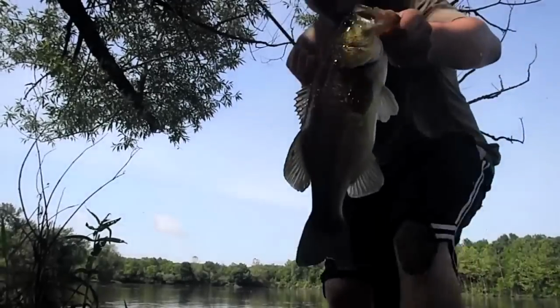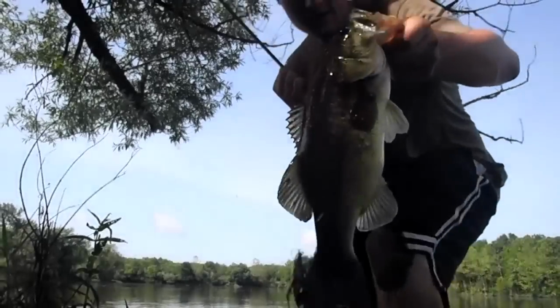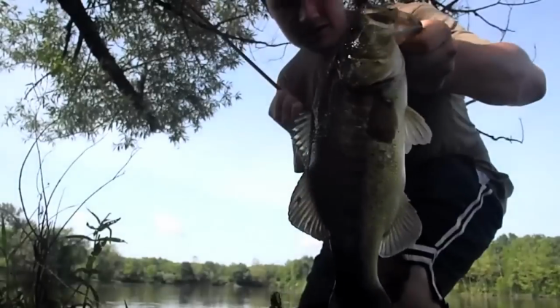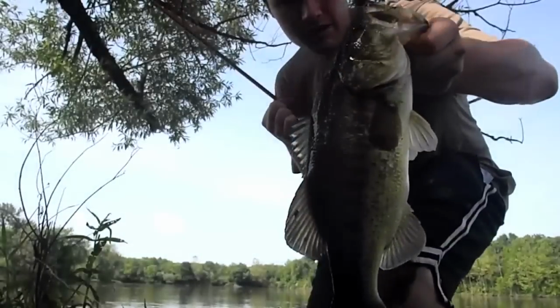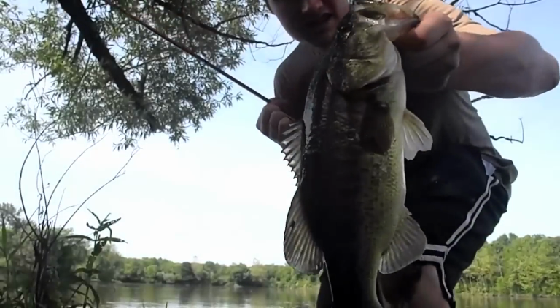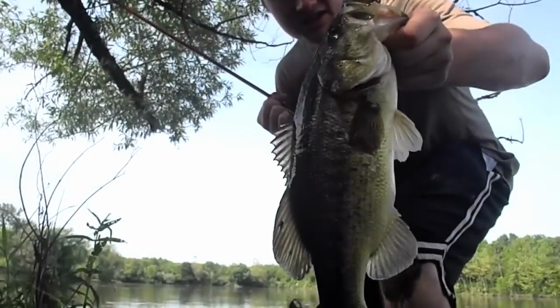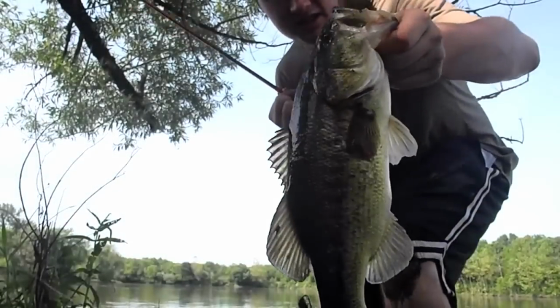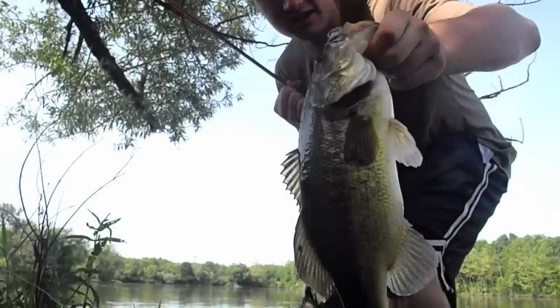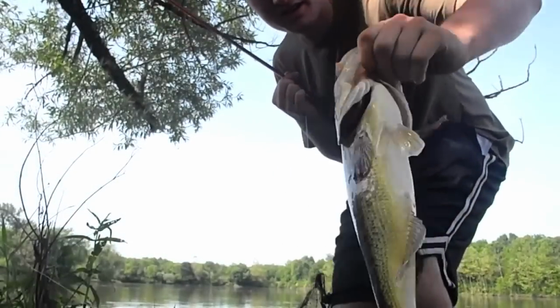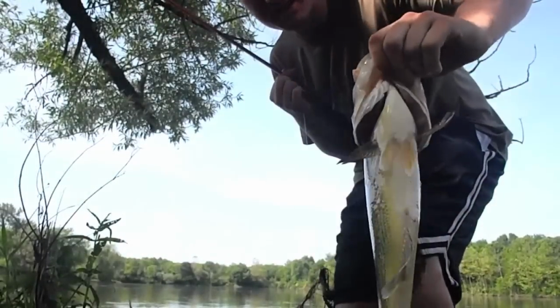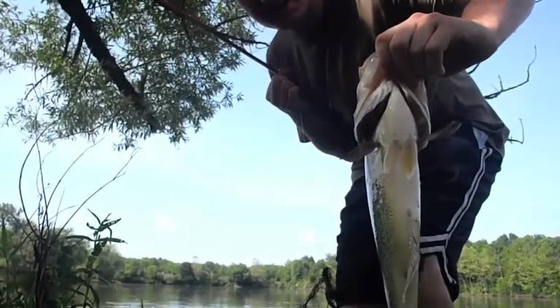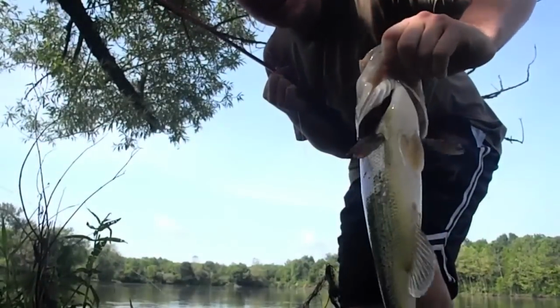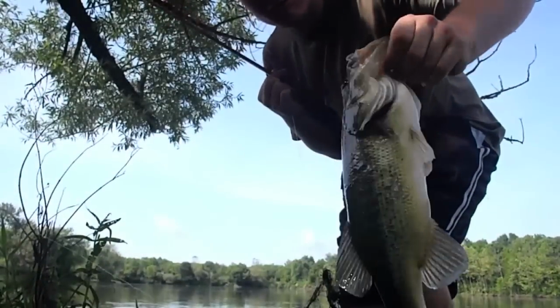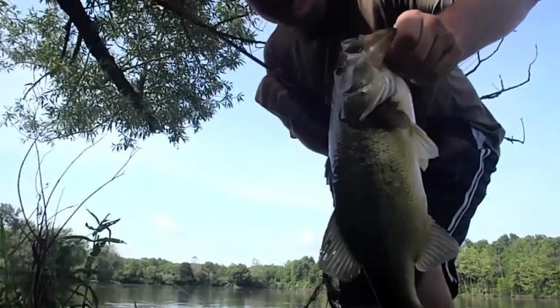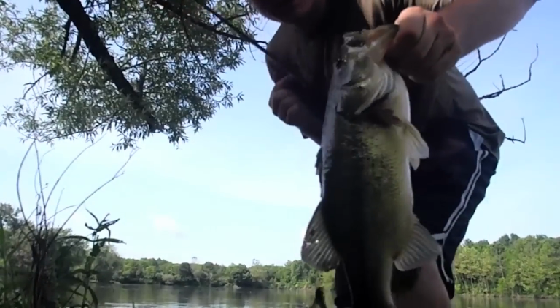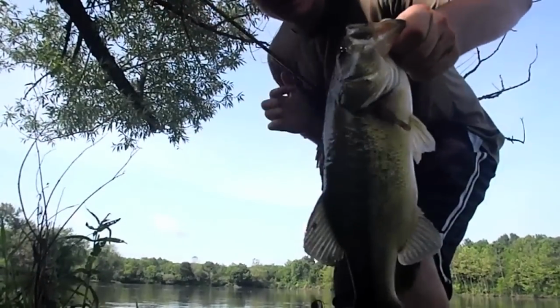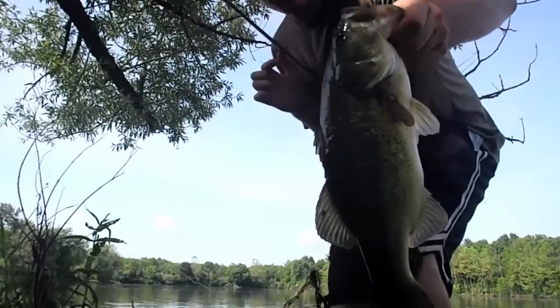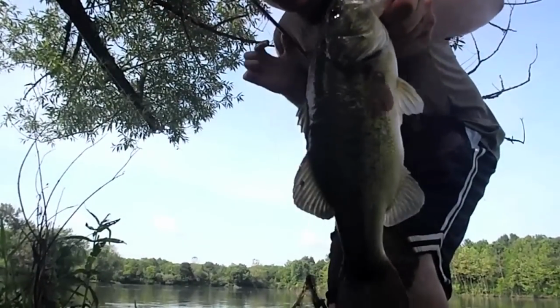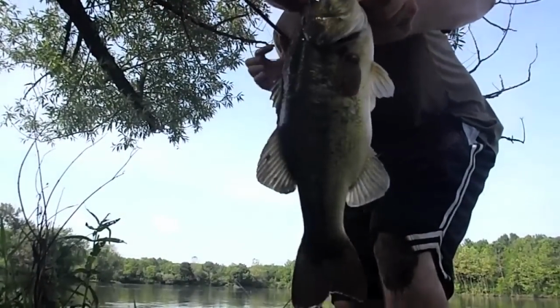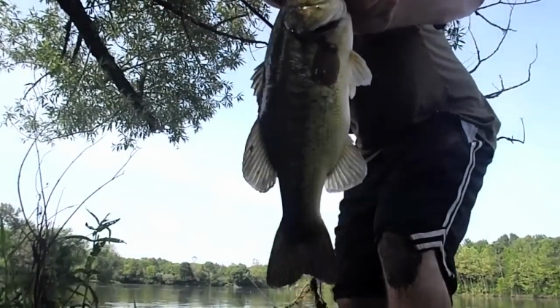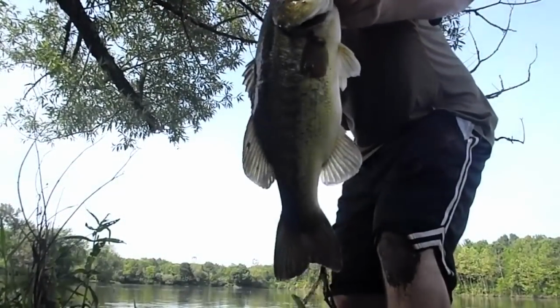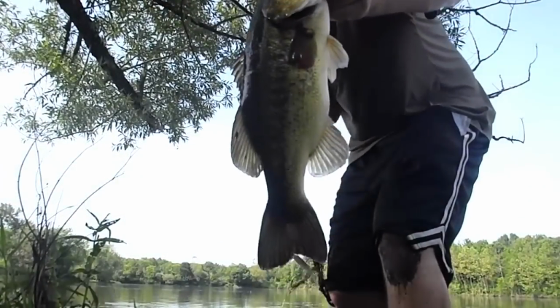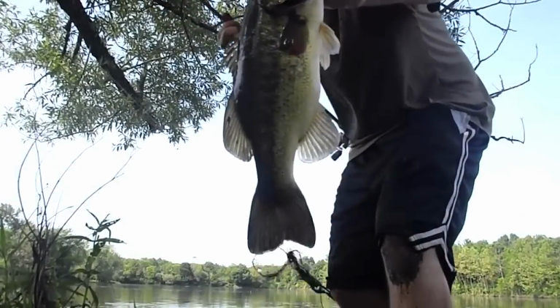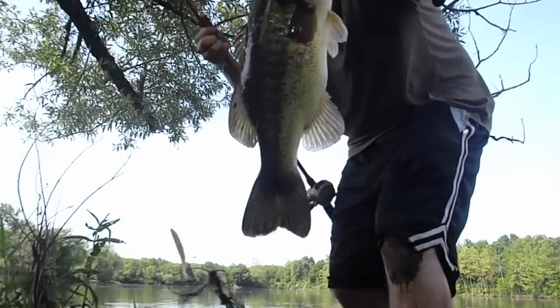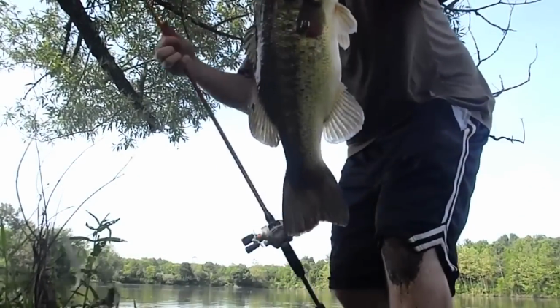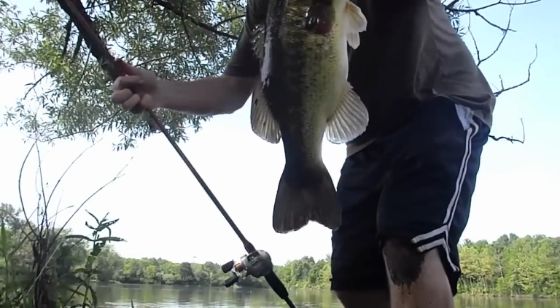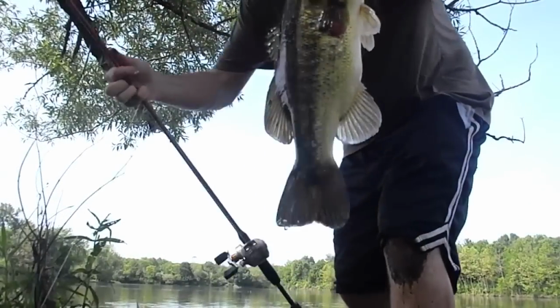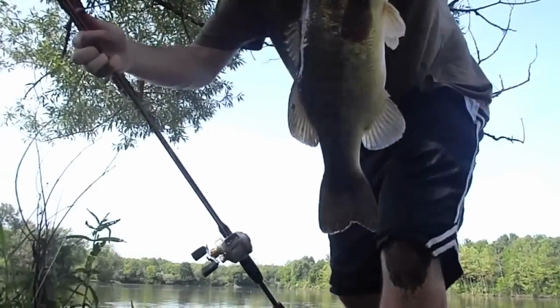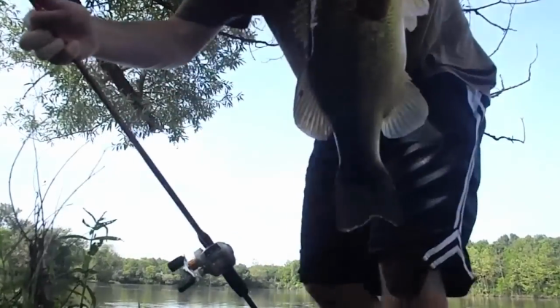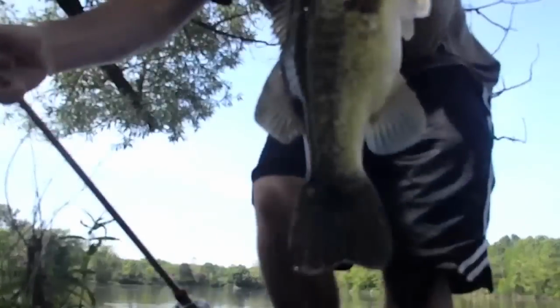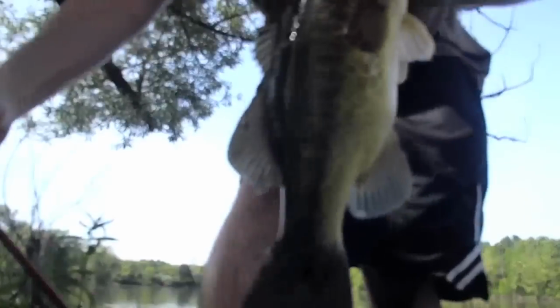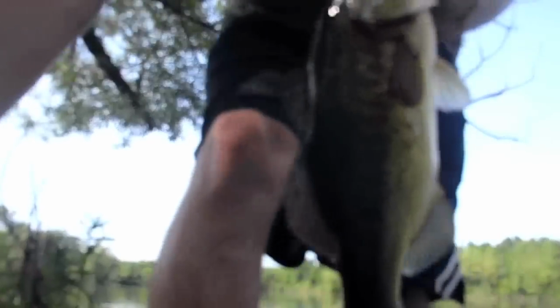Hey guys, here's this bass I just caught — she's all red, she's on her nest. I'm gonna get her back in the water really quick. Get some more fish.